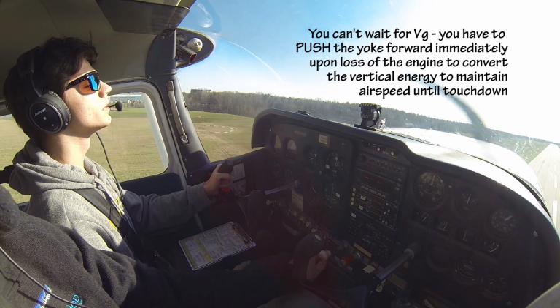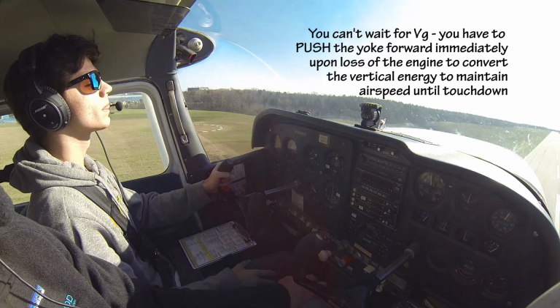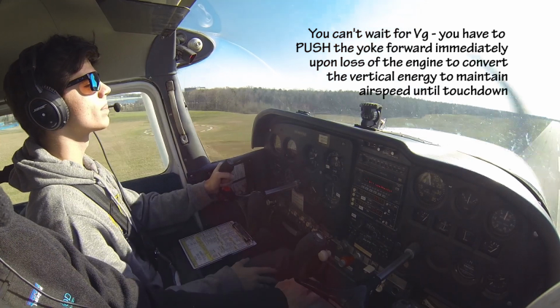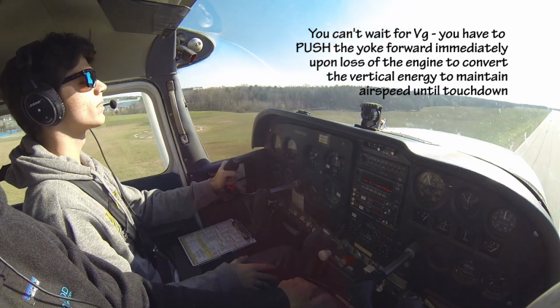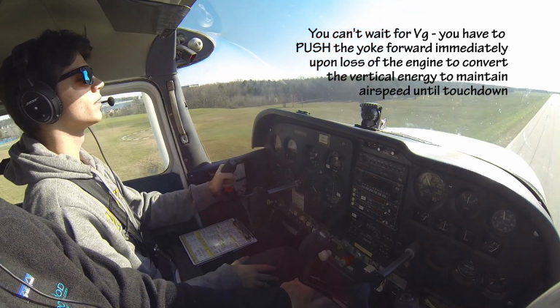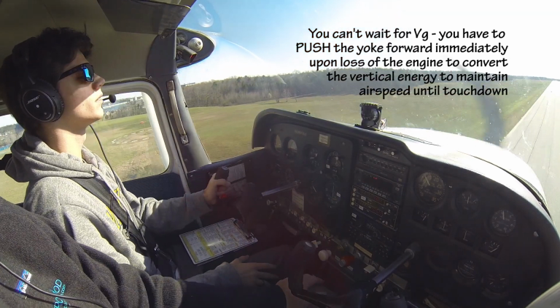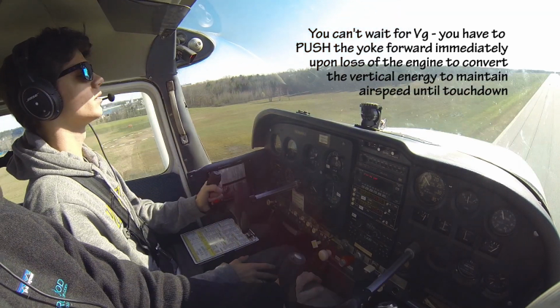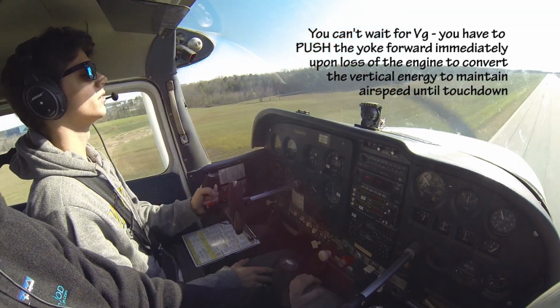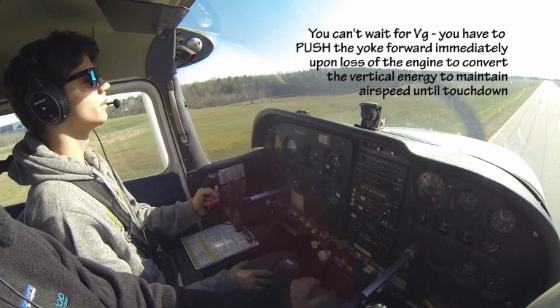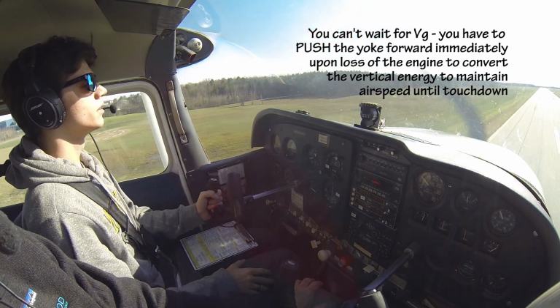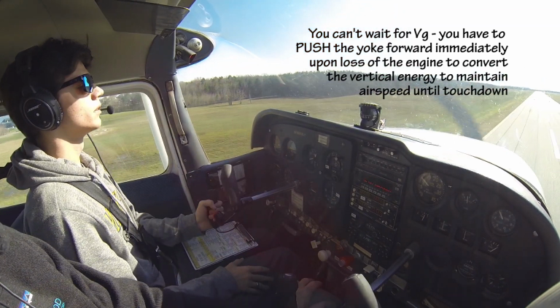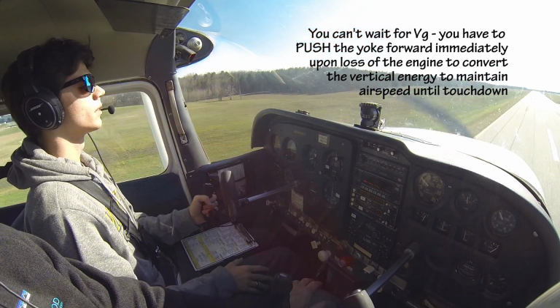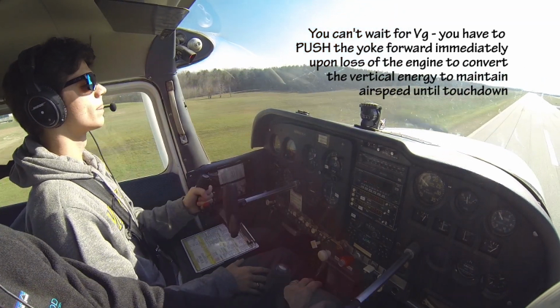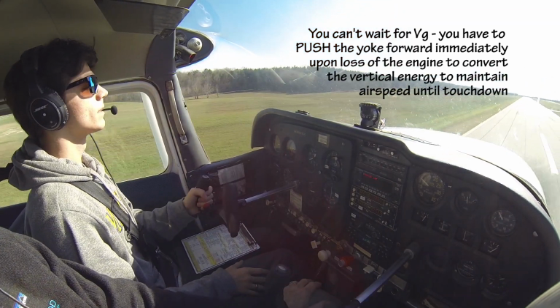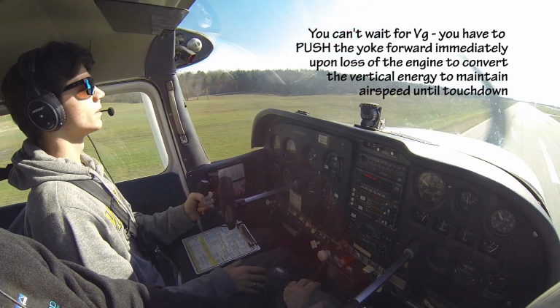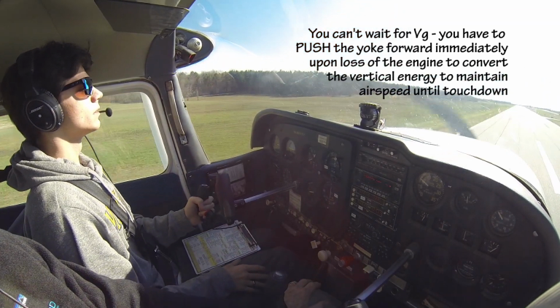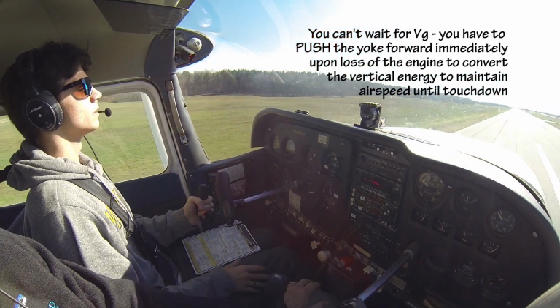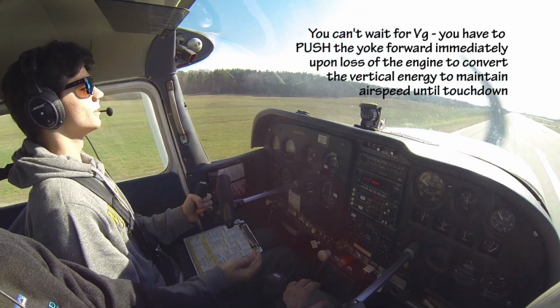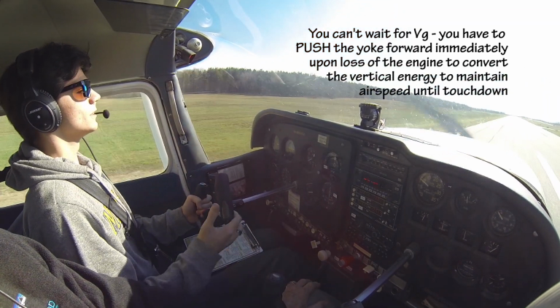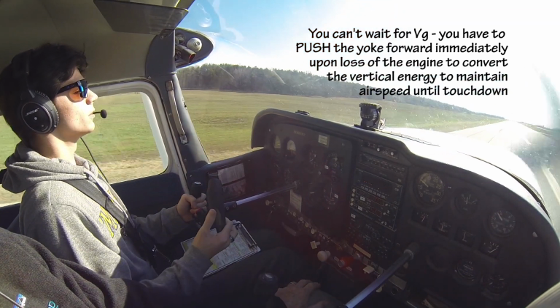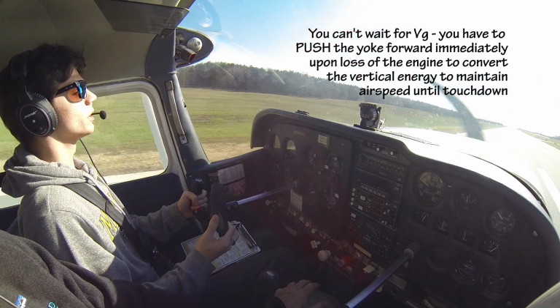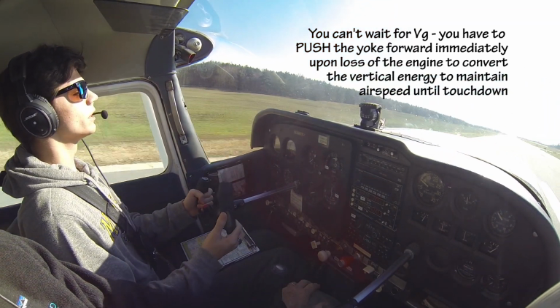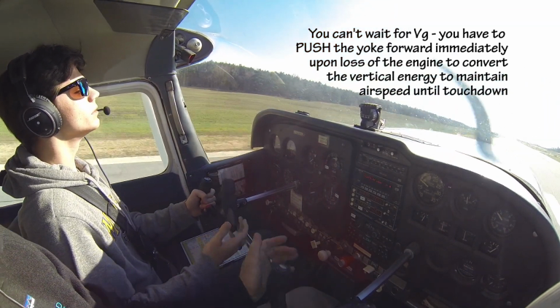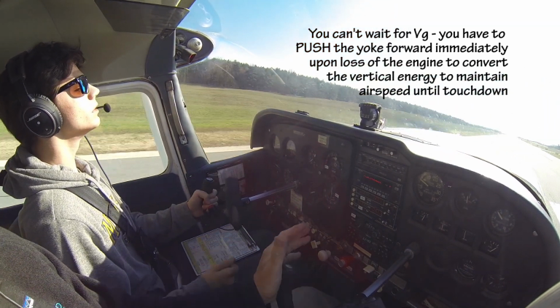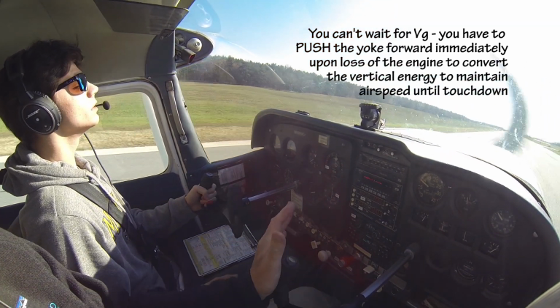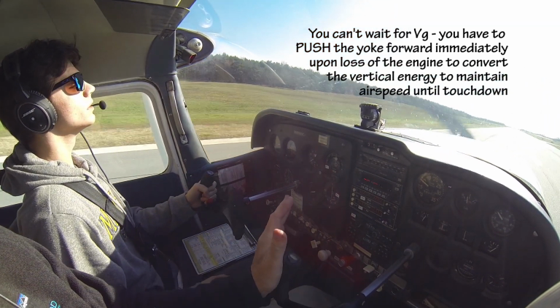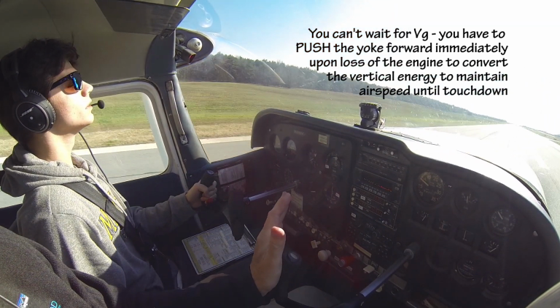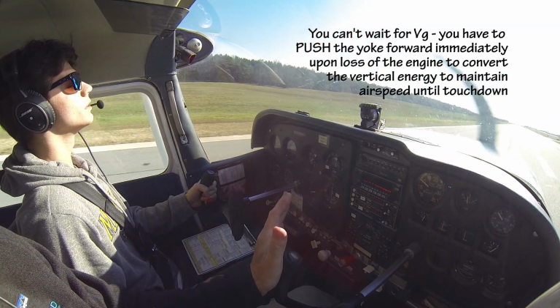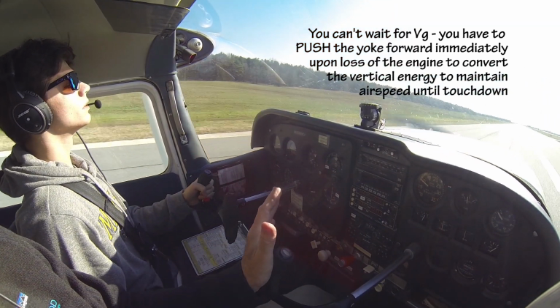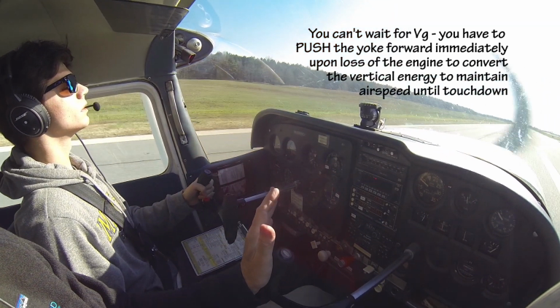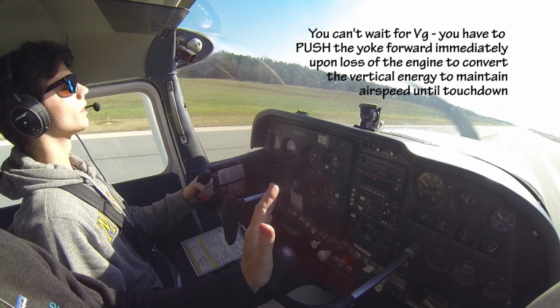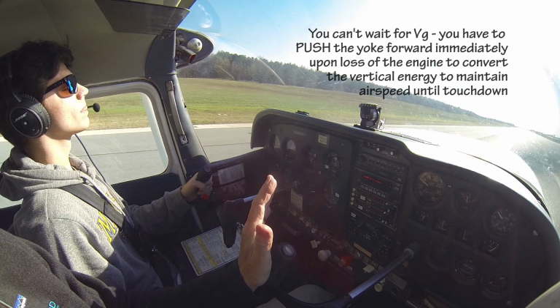Push forward. Now, let's make a good landing. Just wait — let it come down, let it come down.